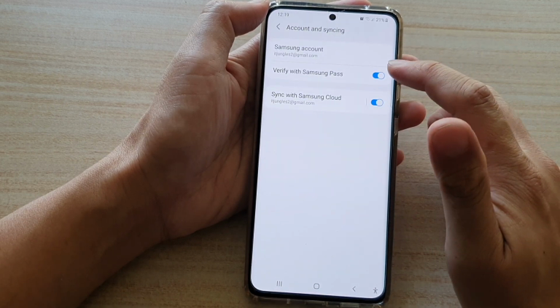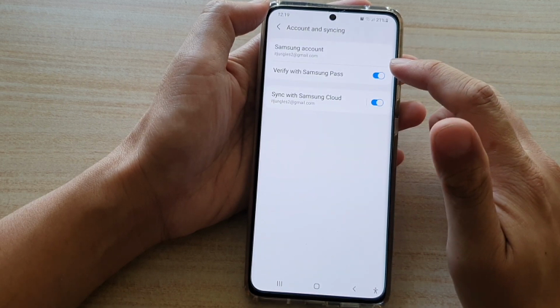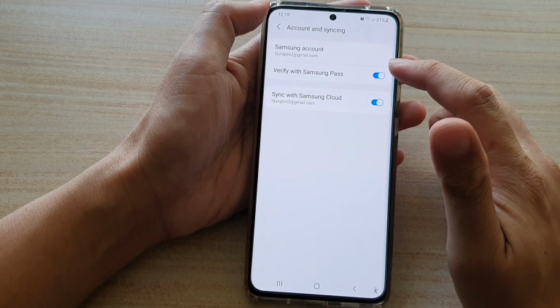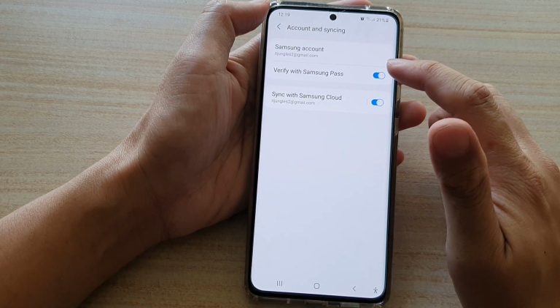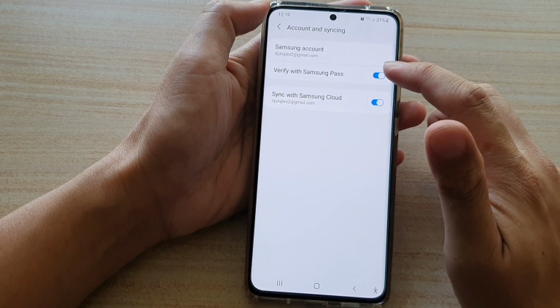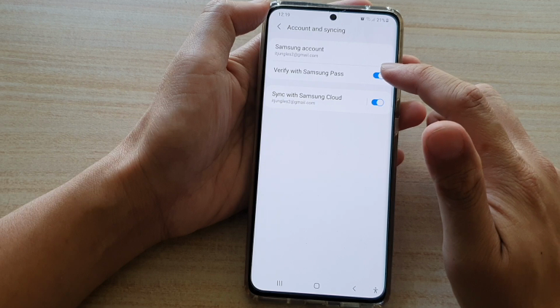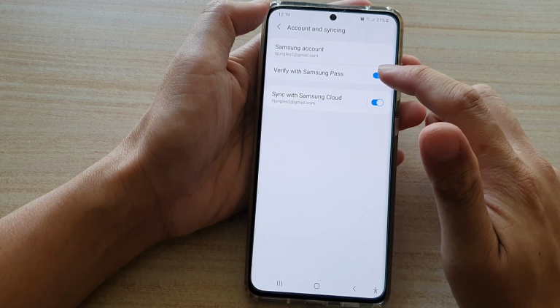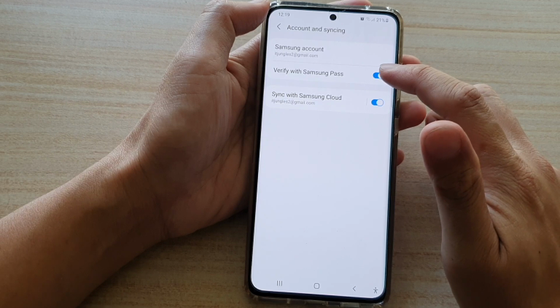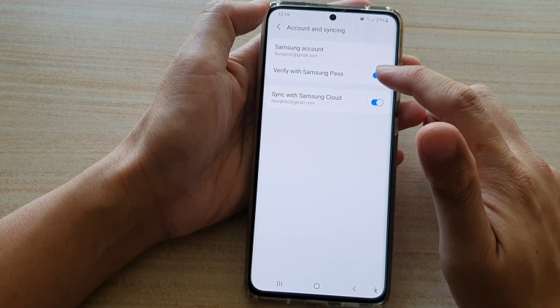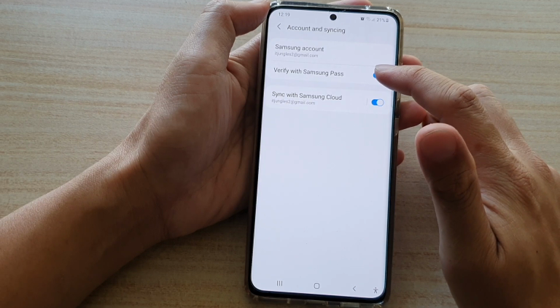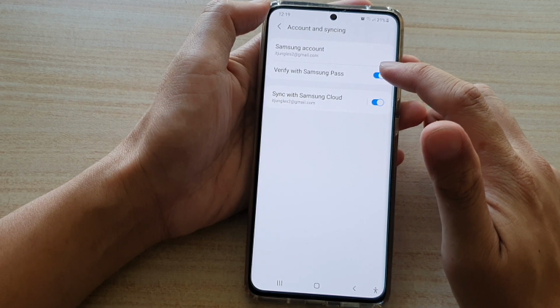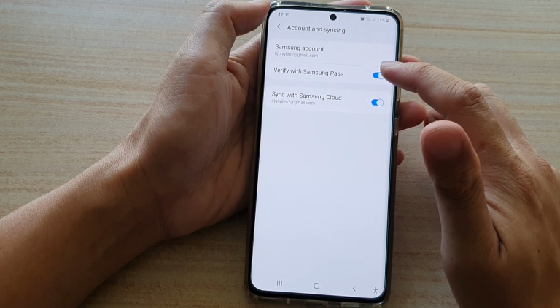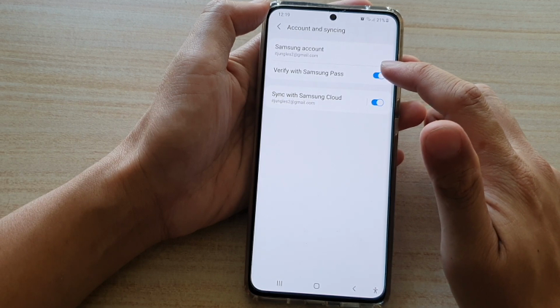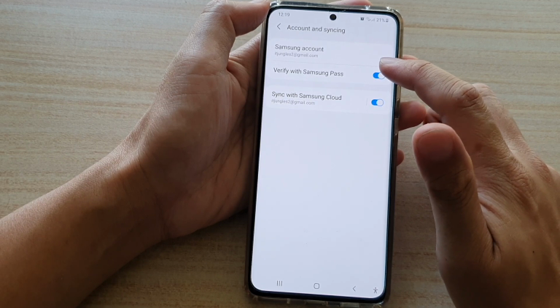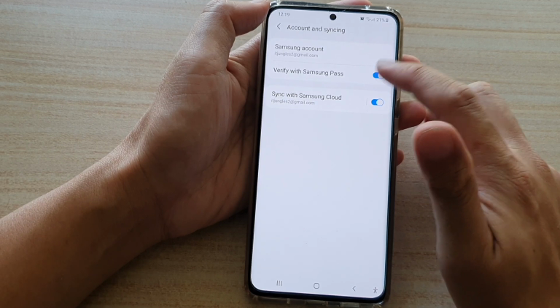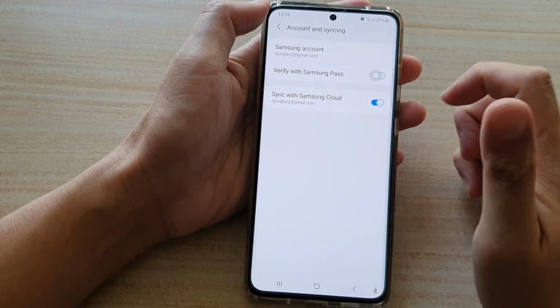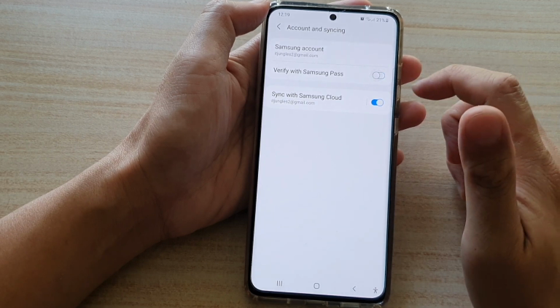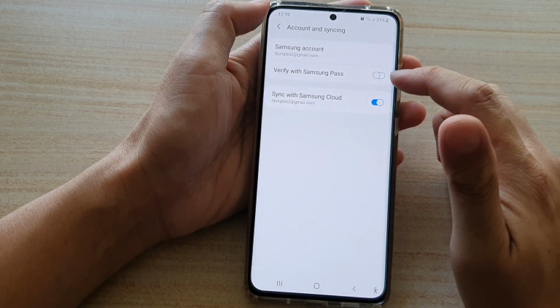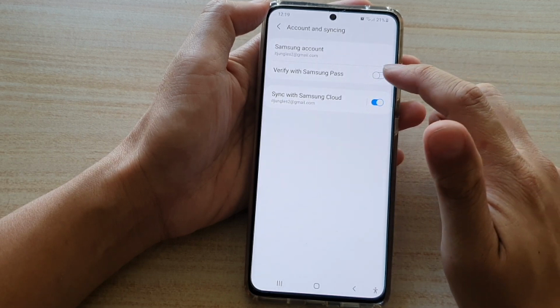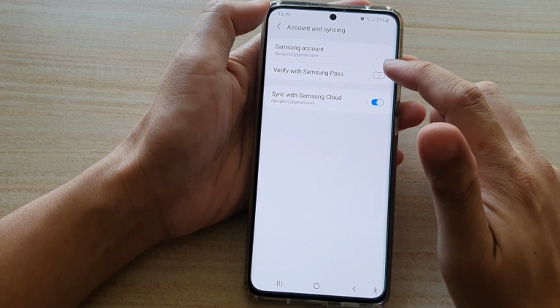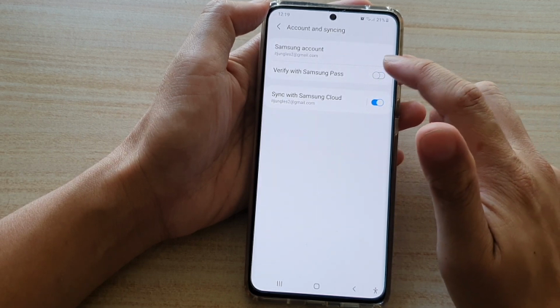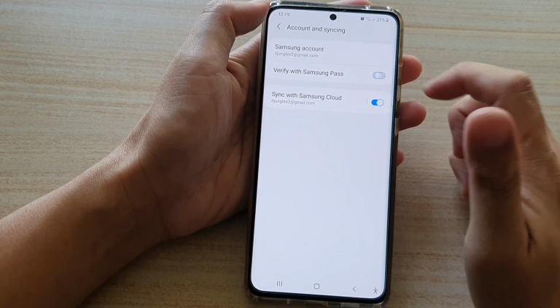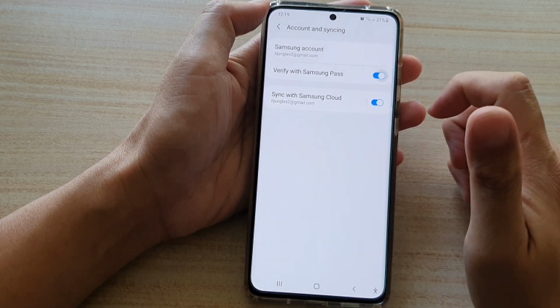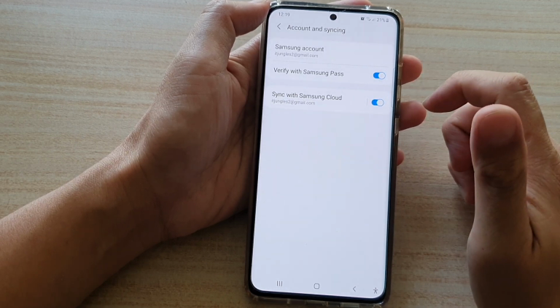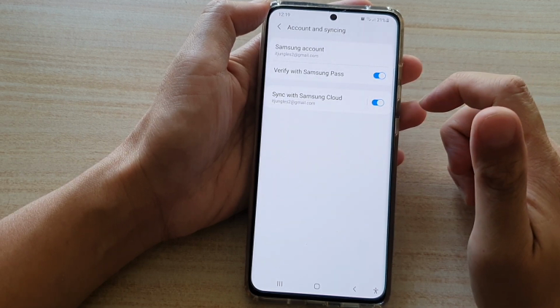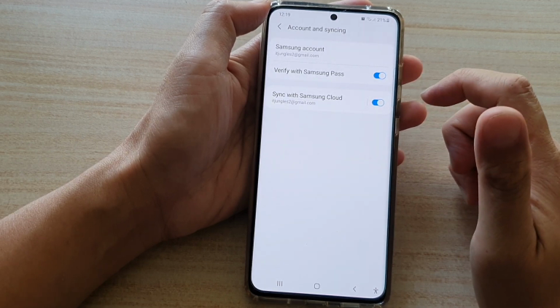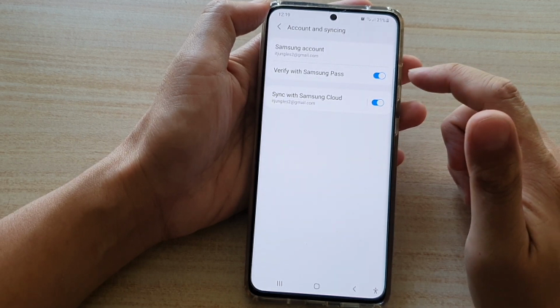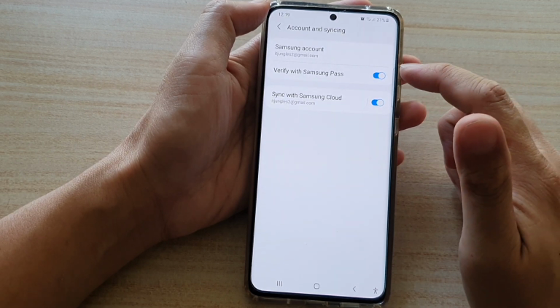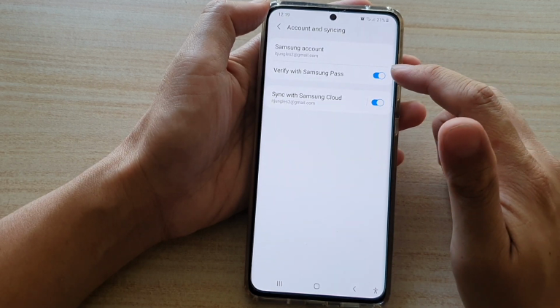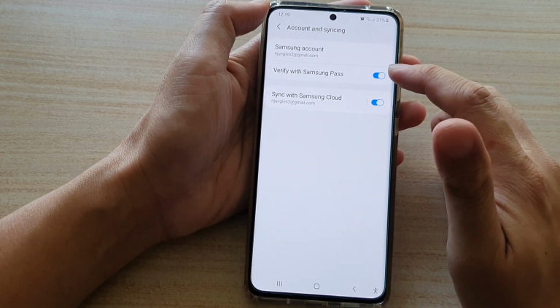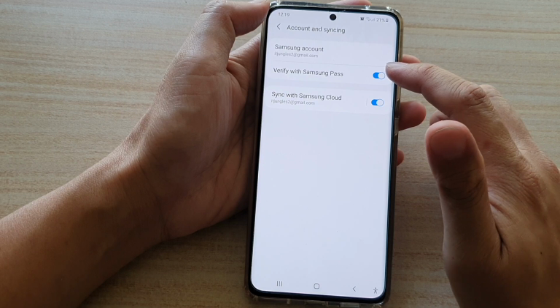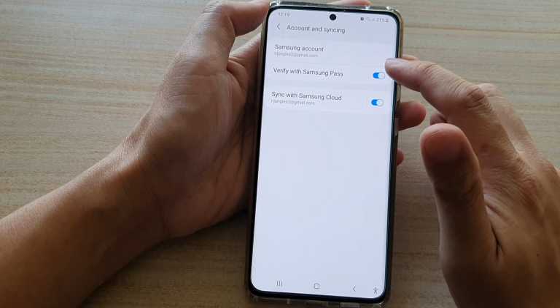Then tap on Verify with Samsung Pass. Tap on the switch to turn it on or off.